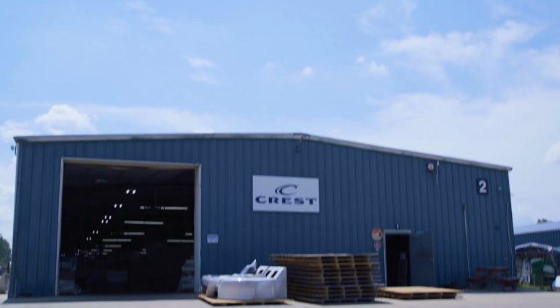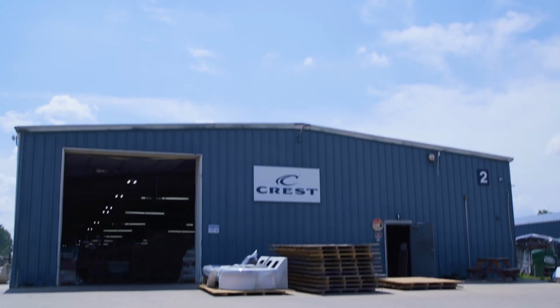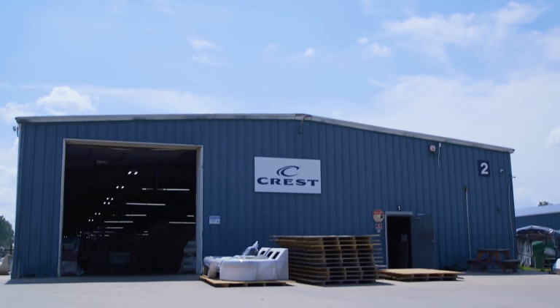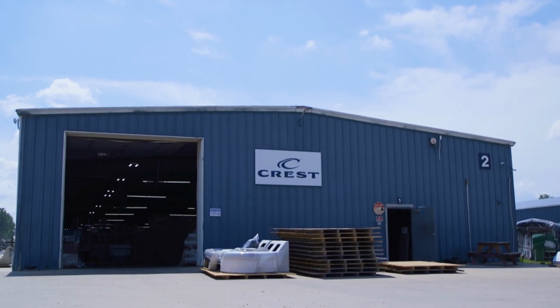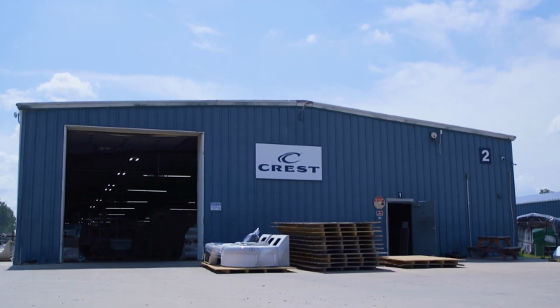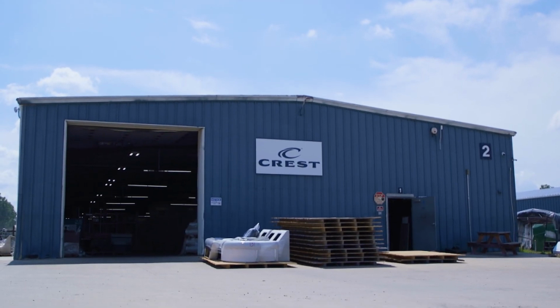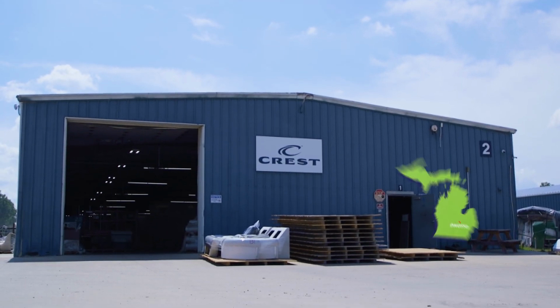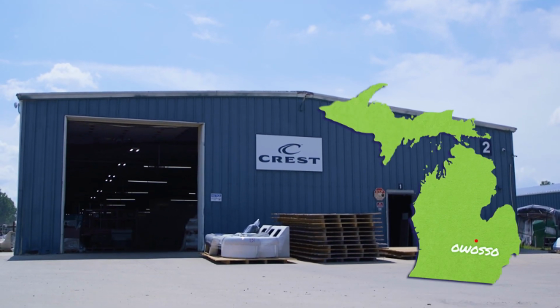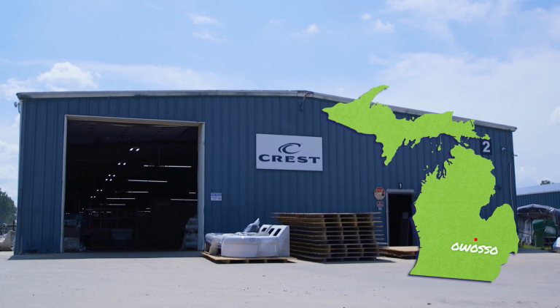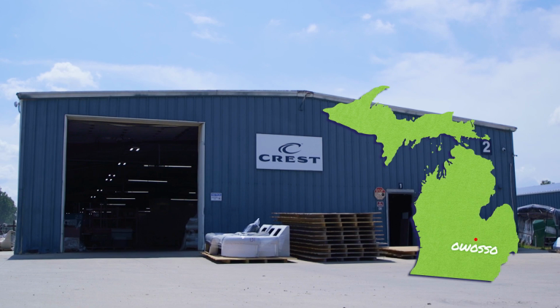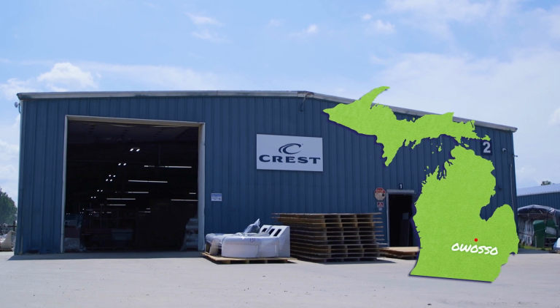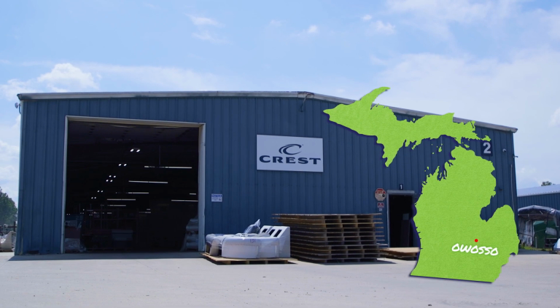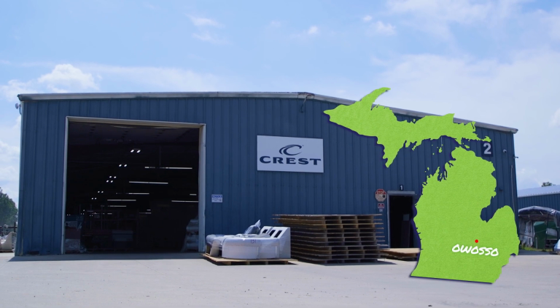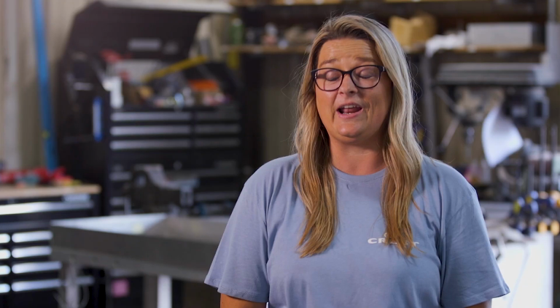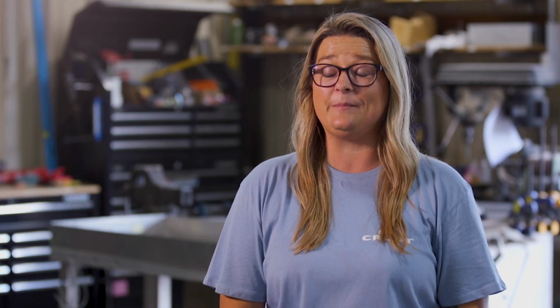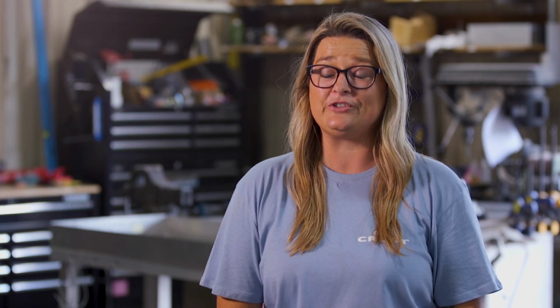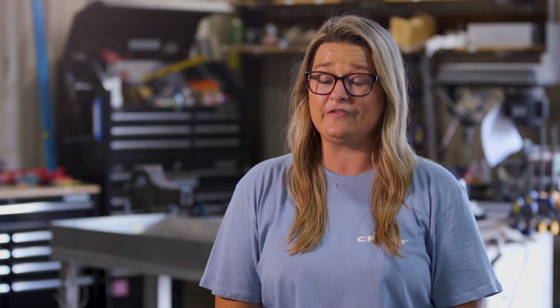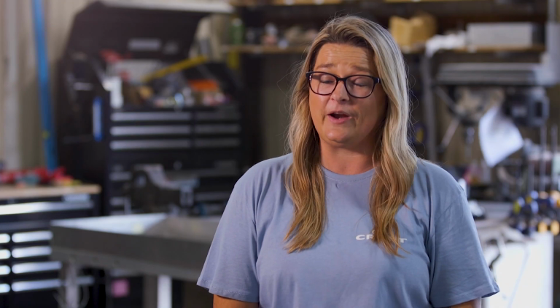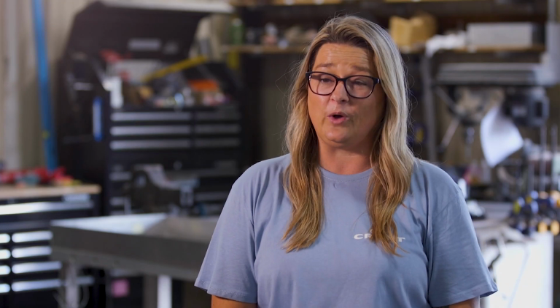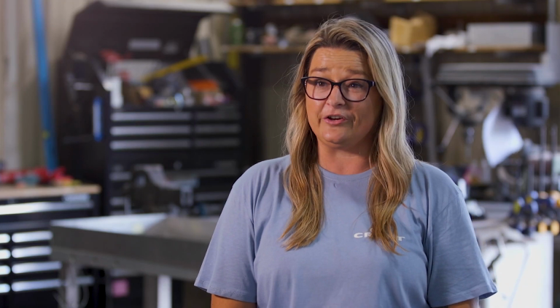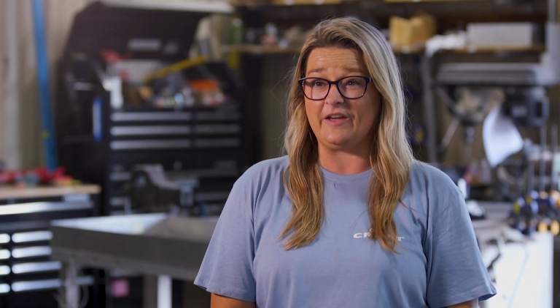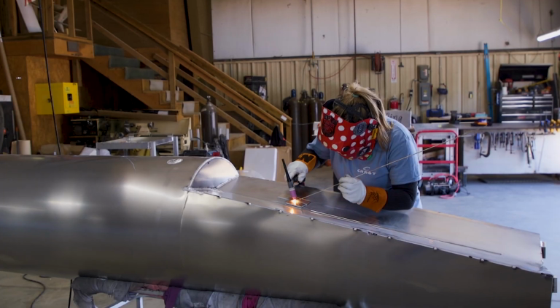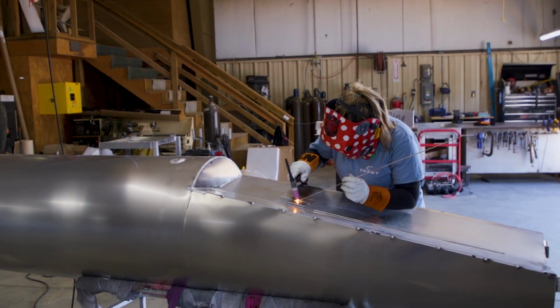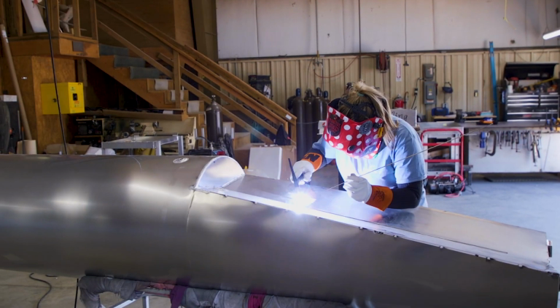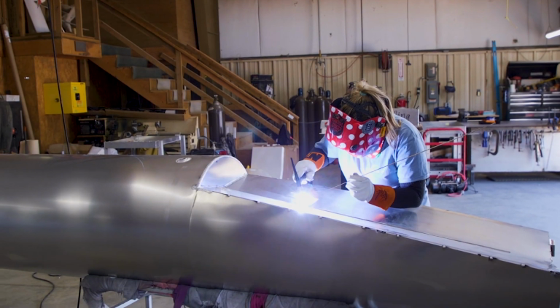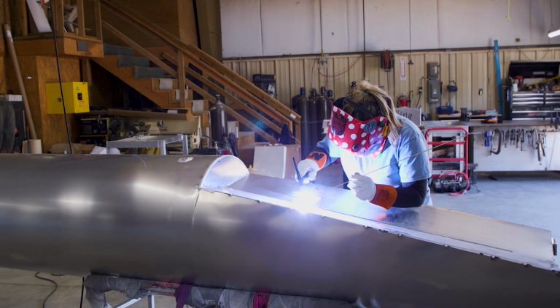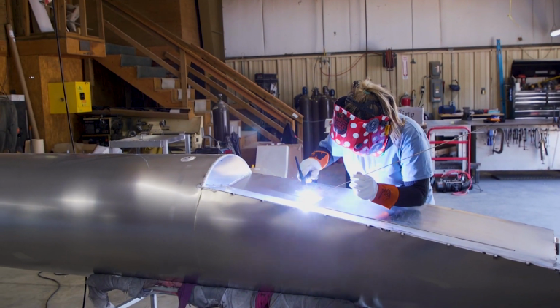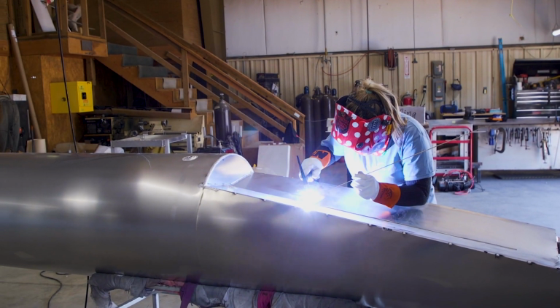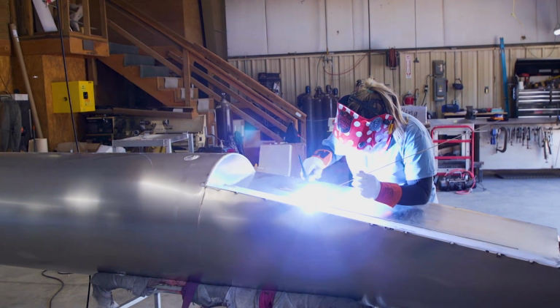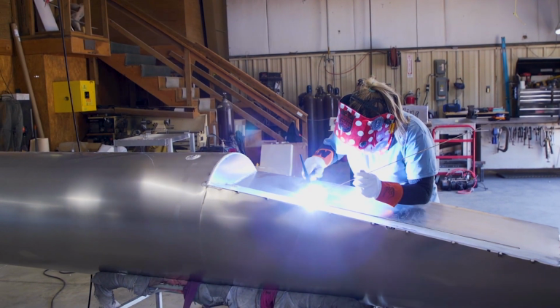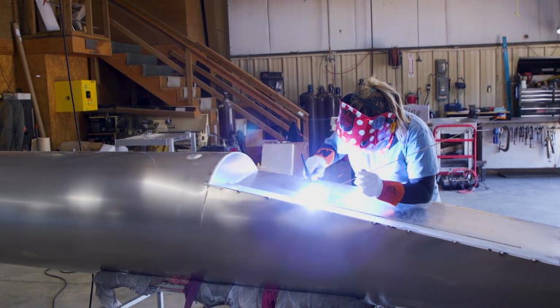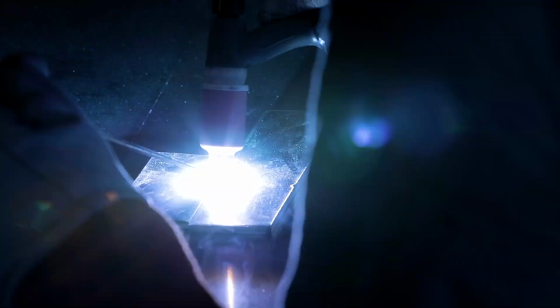We are at Crest Marine in Owasso, Michigan, and I am a certified welder fabricator for our research and development department.